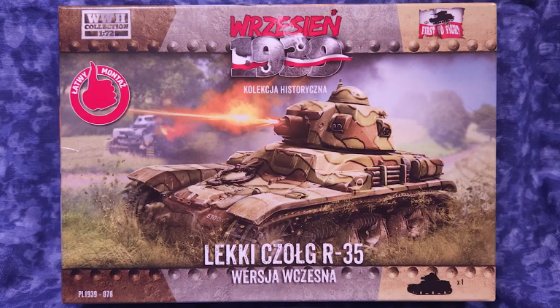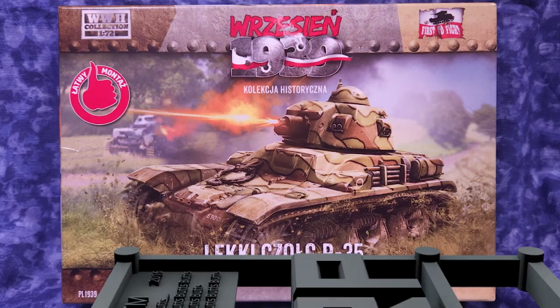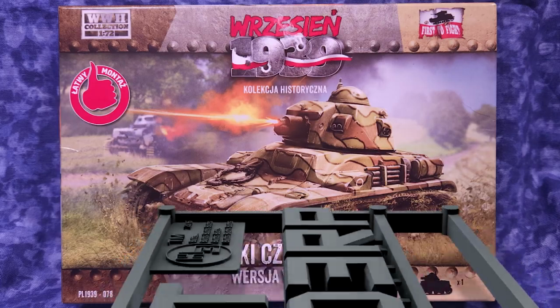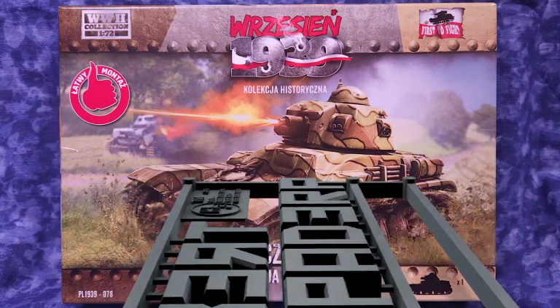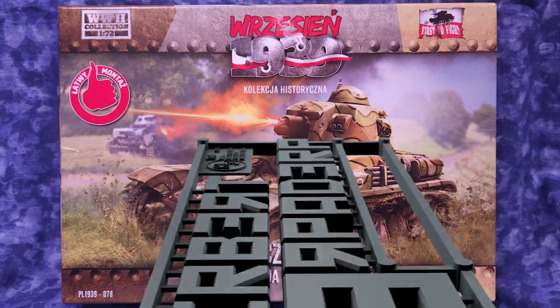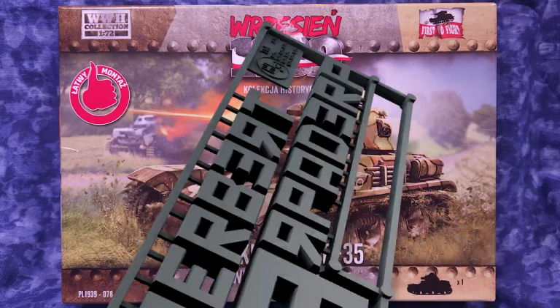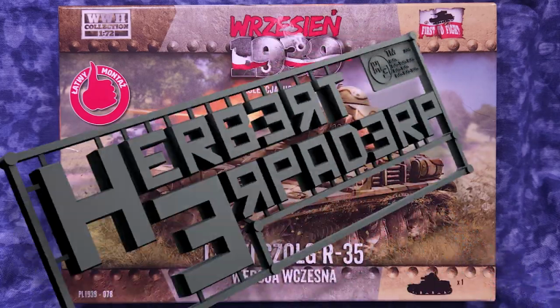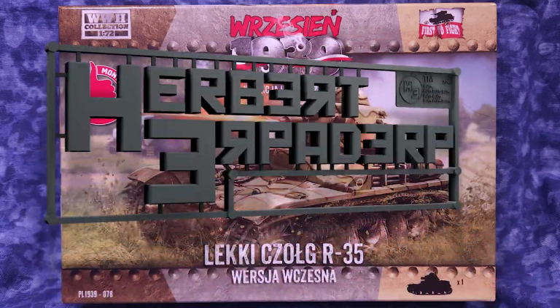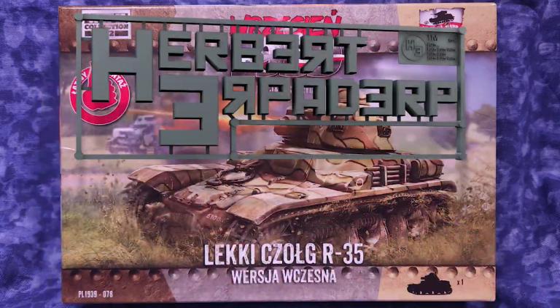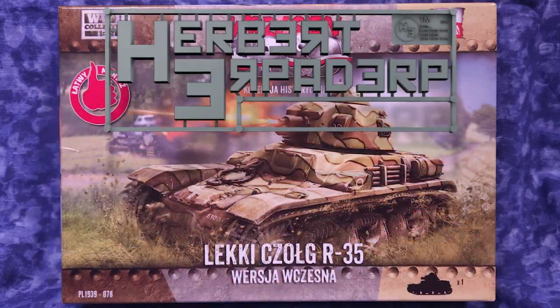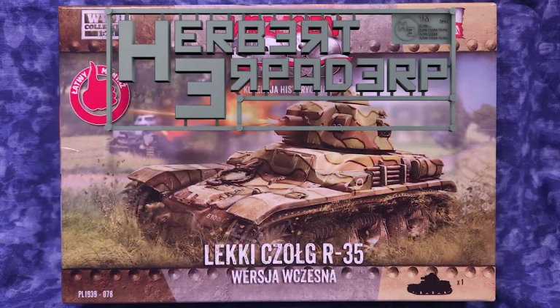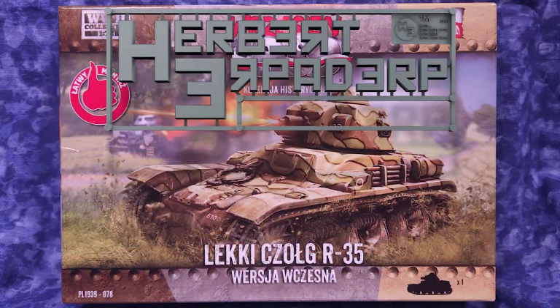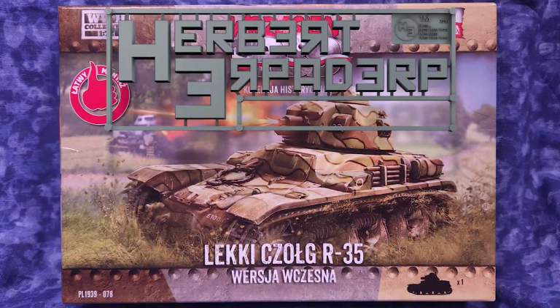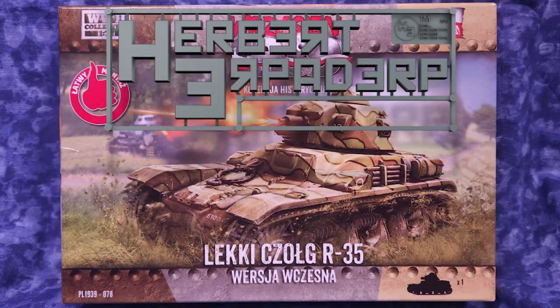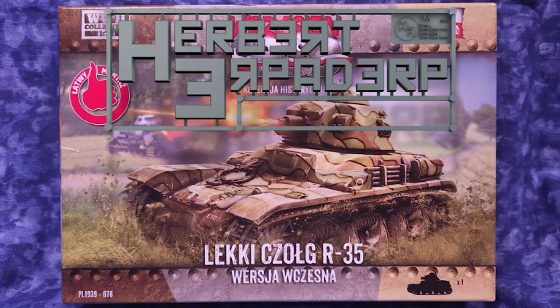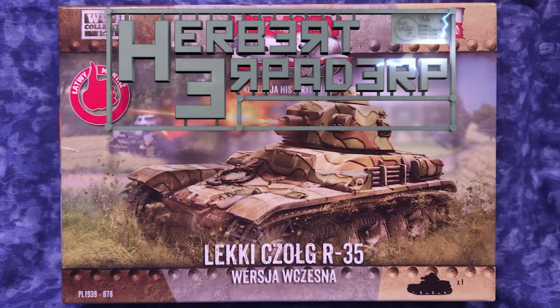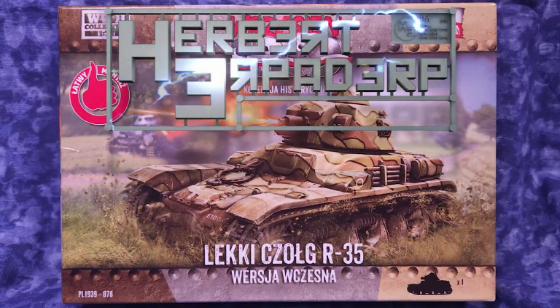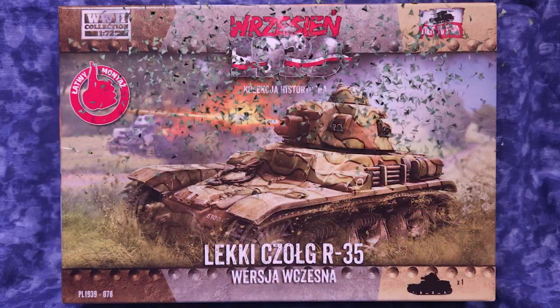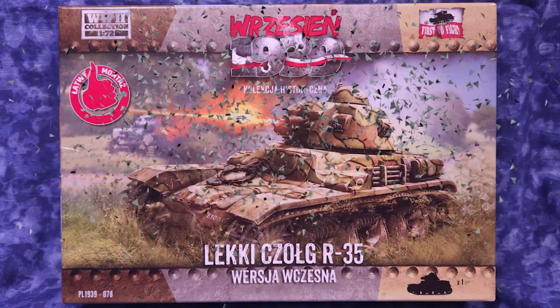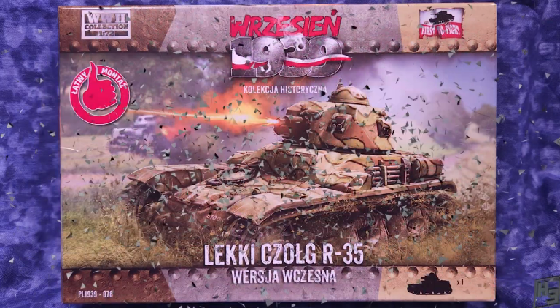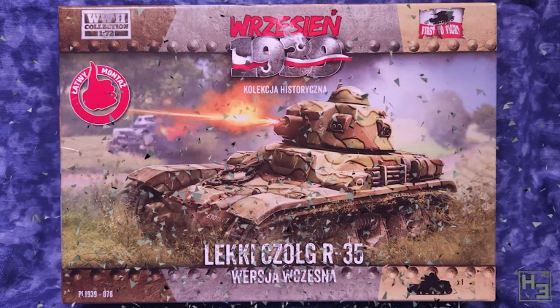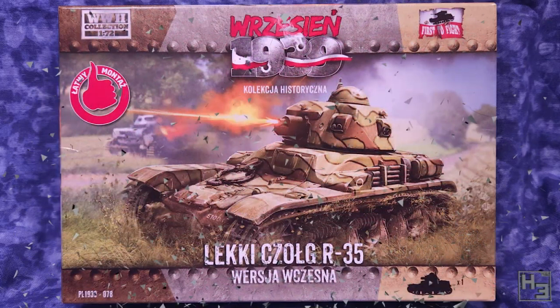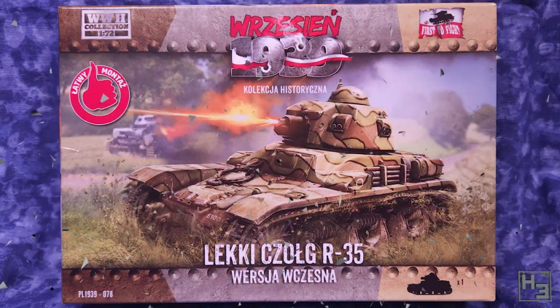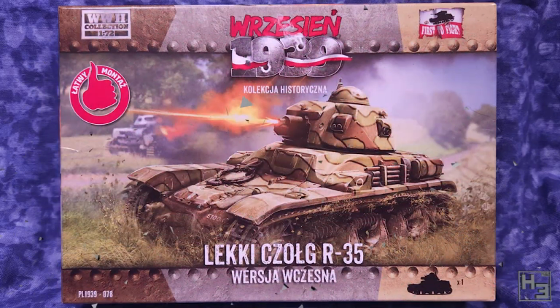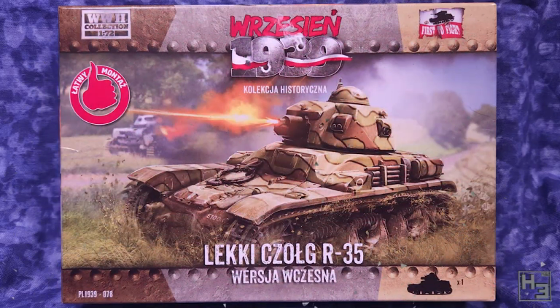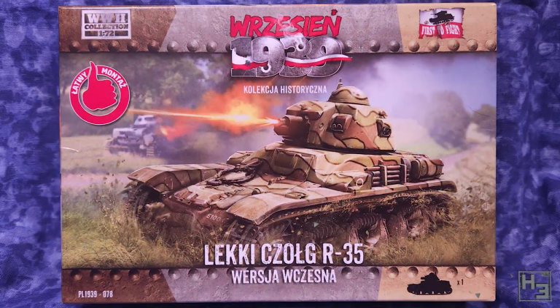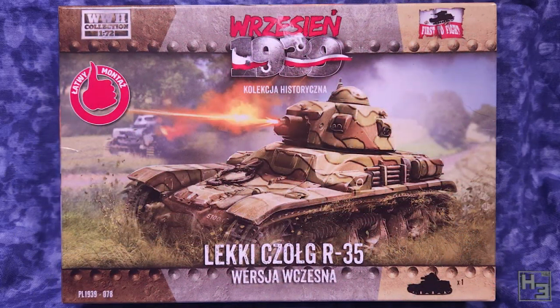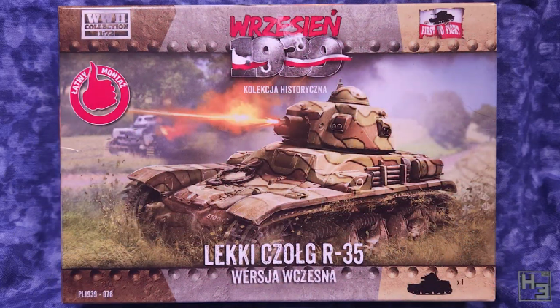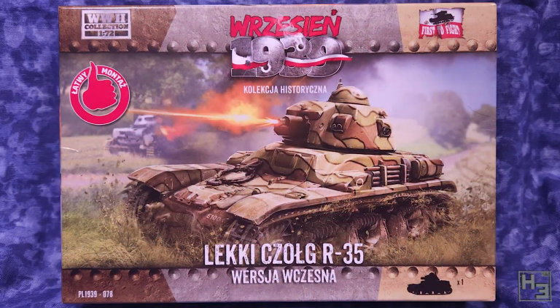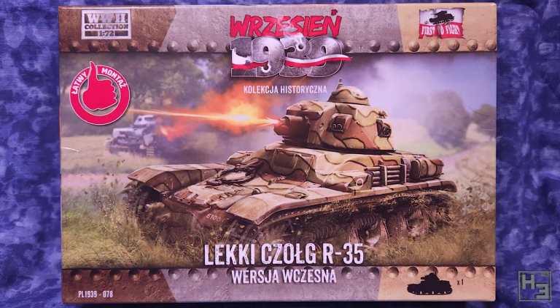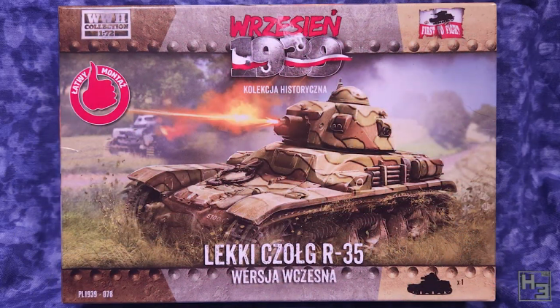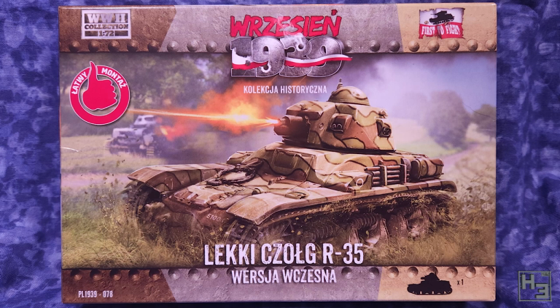Greetings. I am Herbert Erpaderp and today I'm going to build this R35.